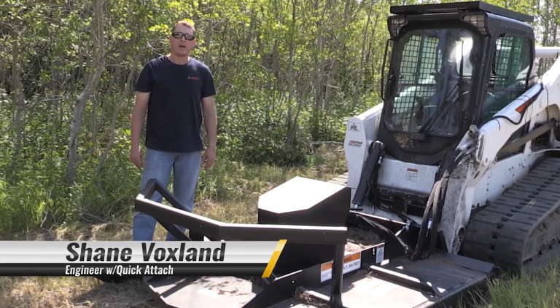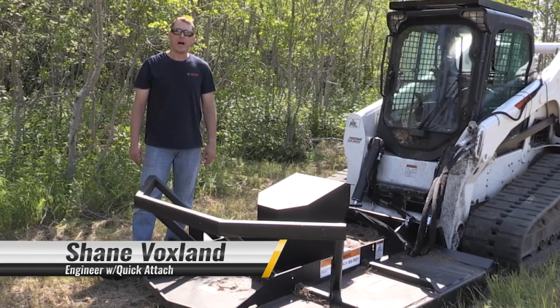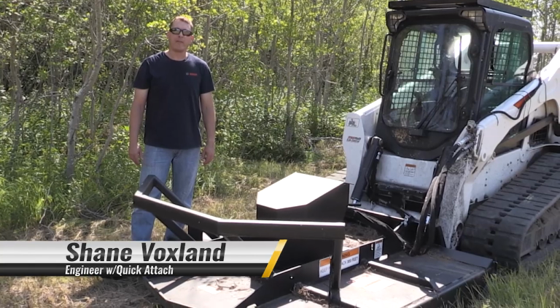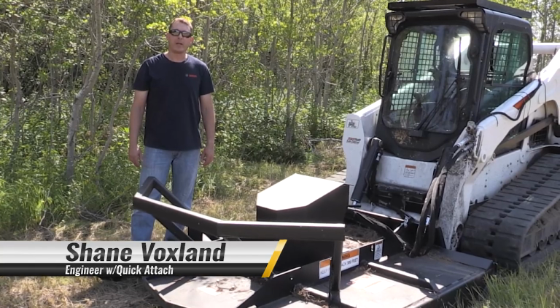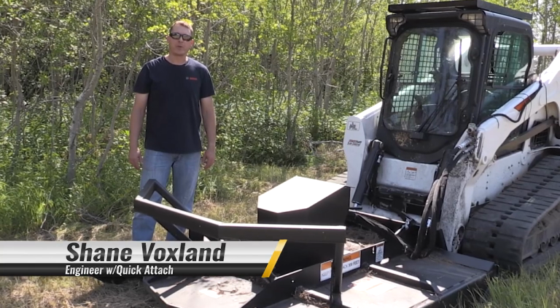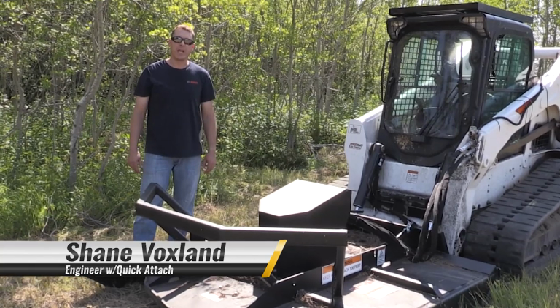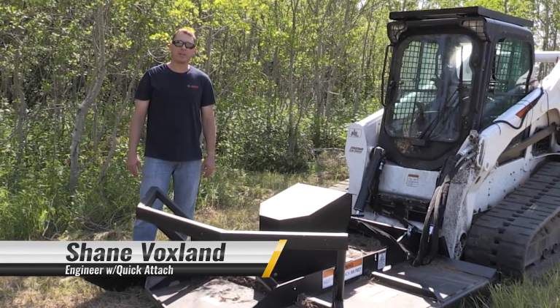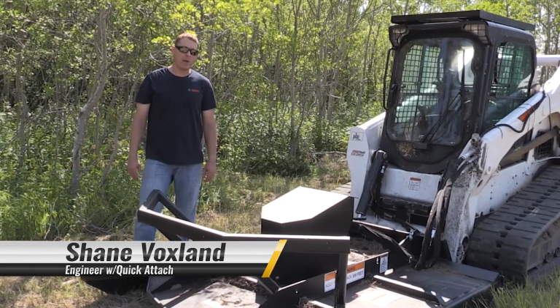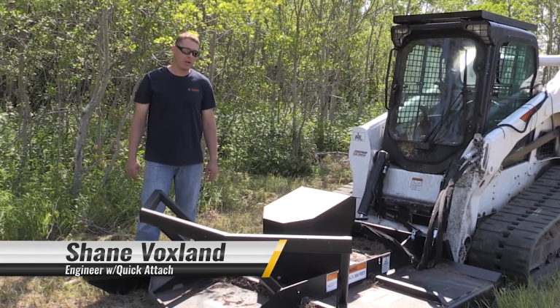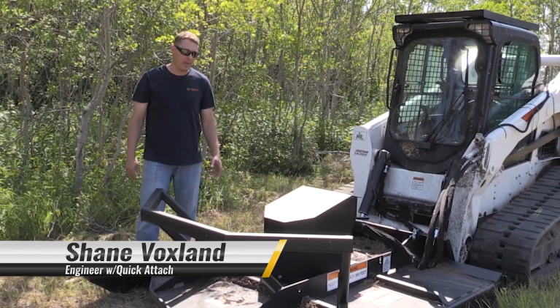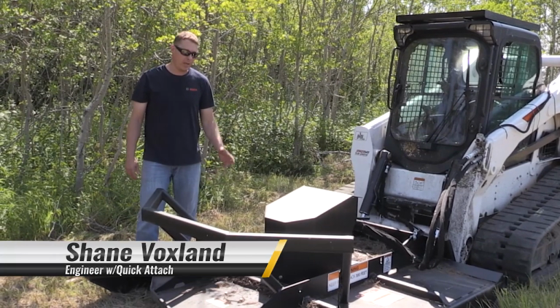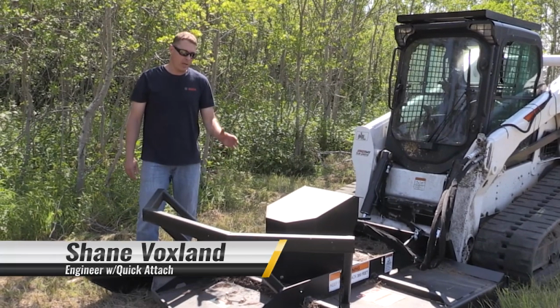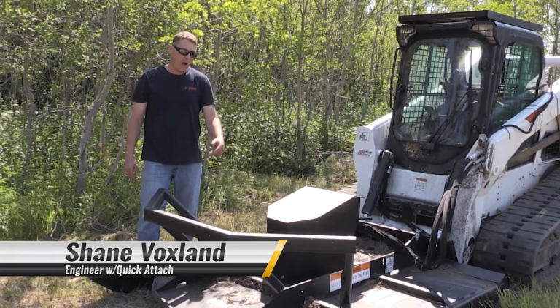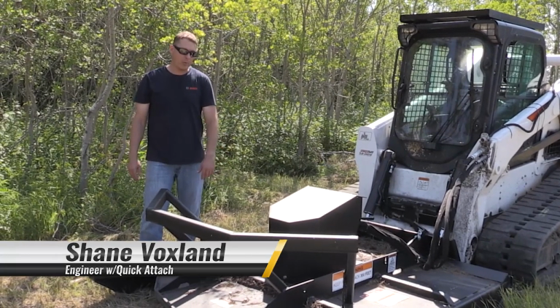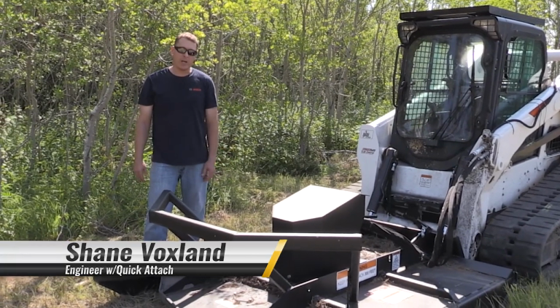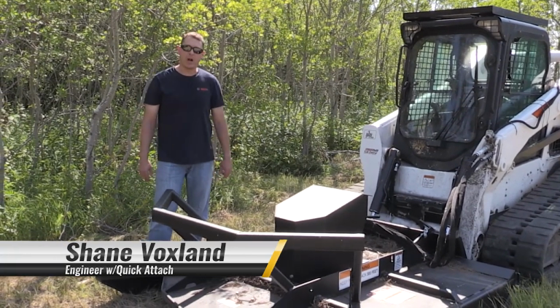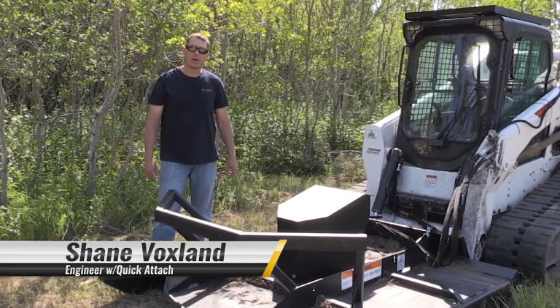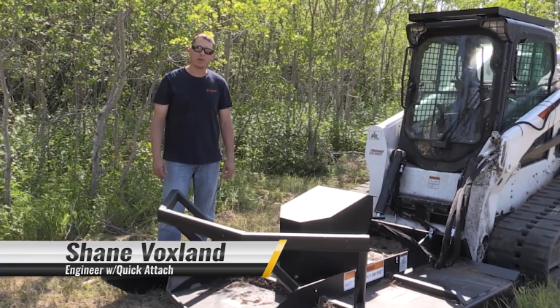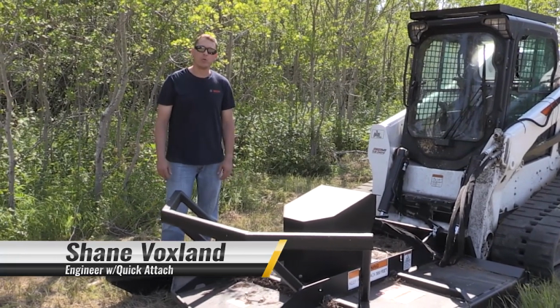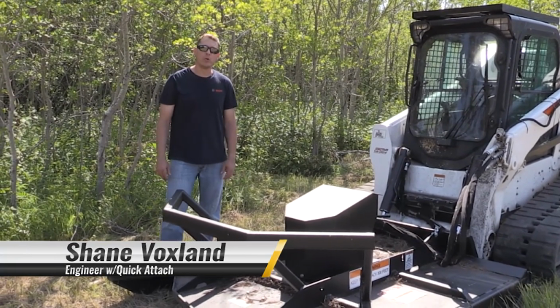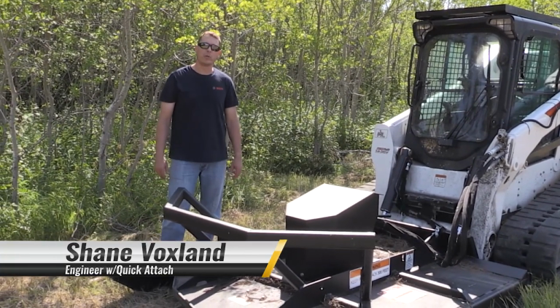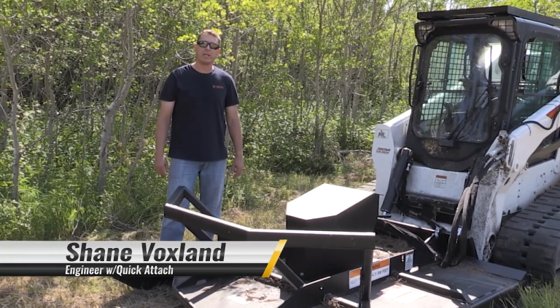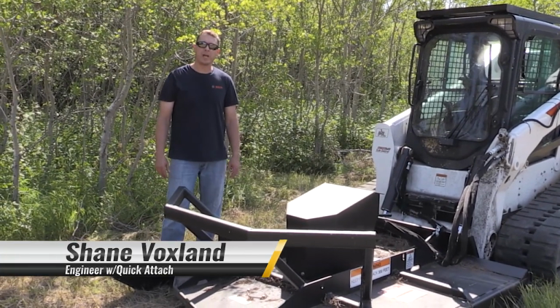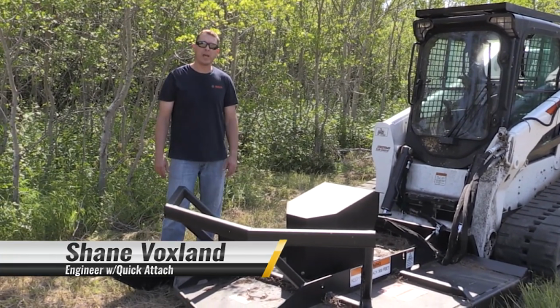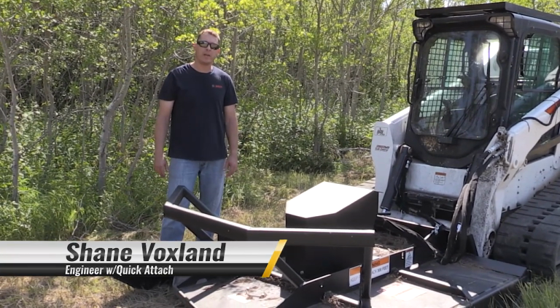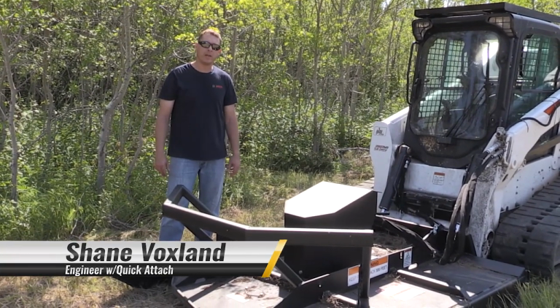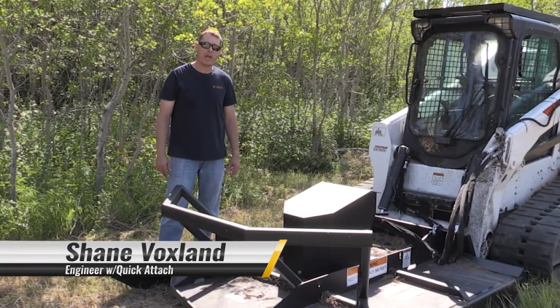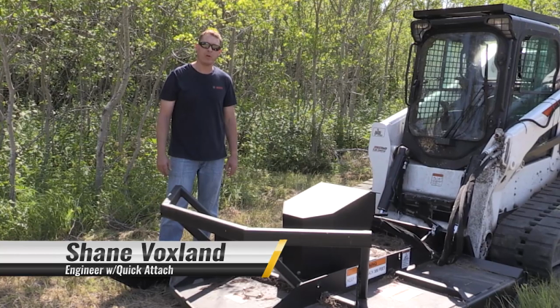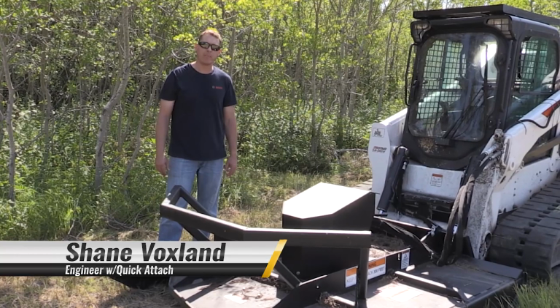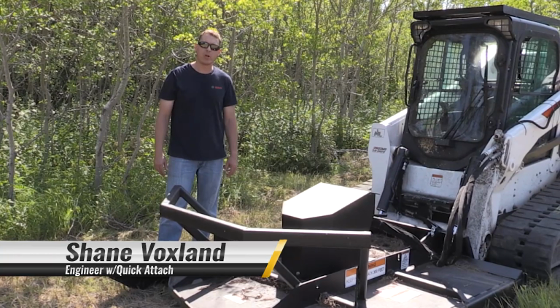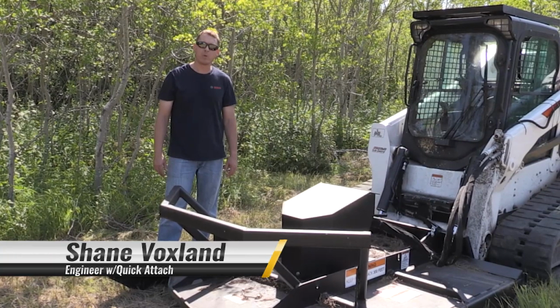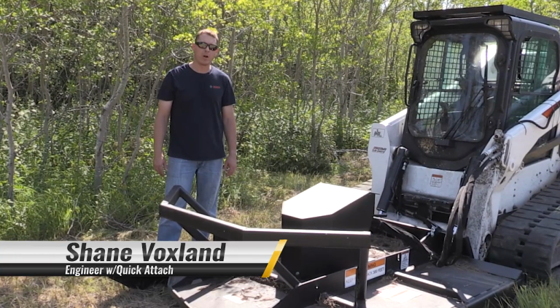Hi everybody, I'm Shane. Today we're going to be operating our newly redesigned heavy-duty brush mower.